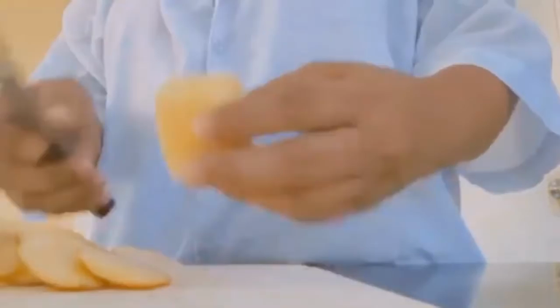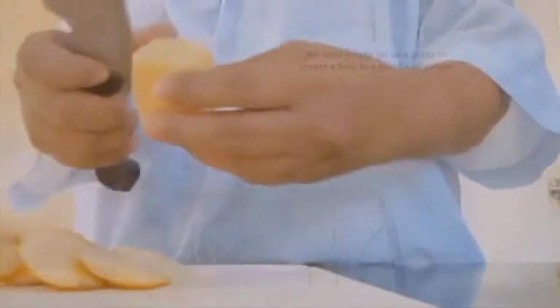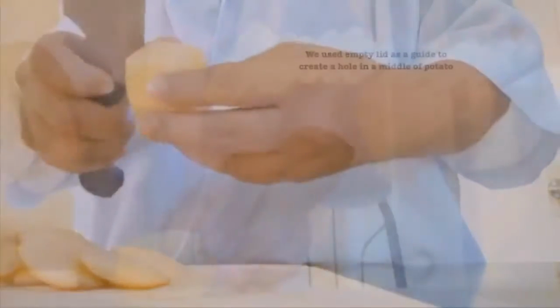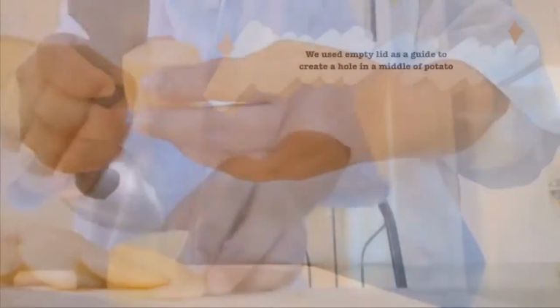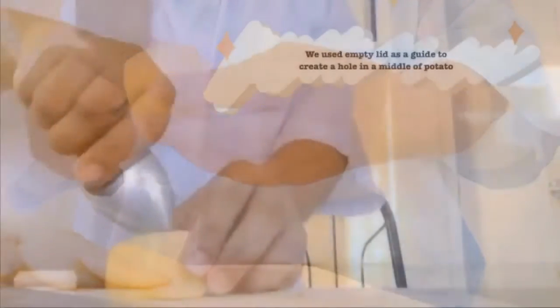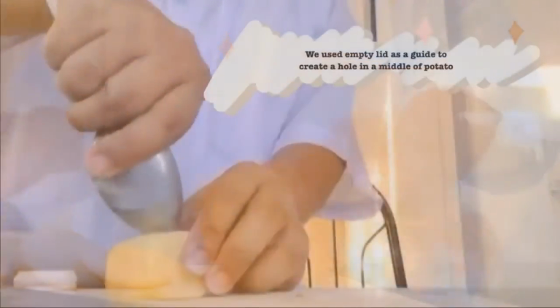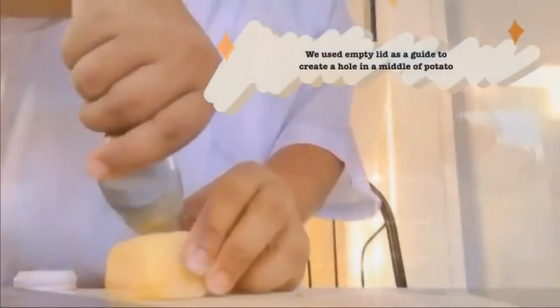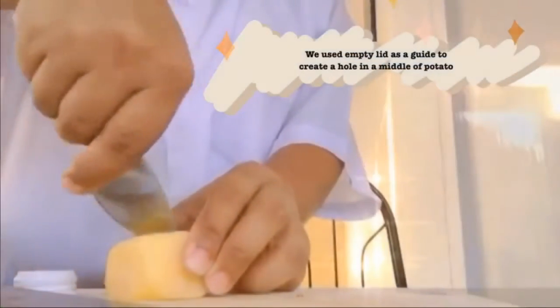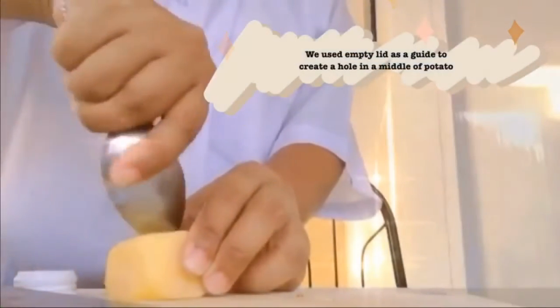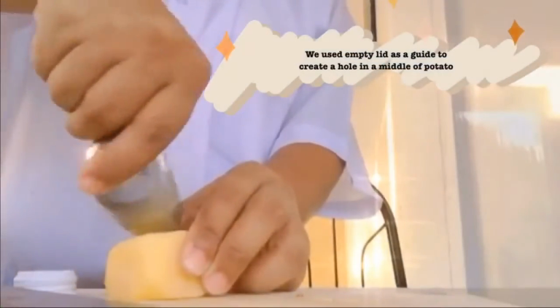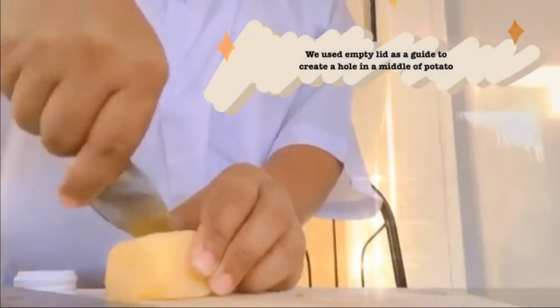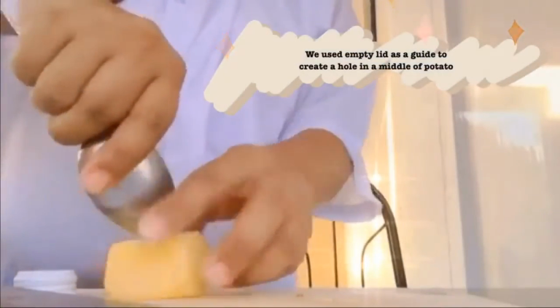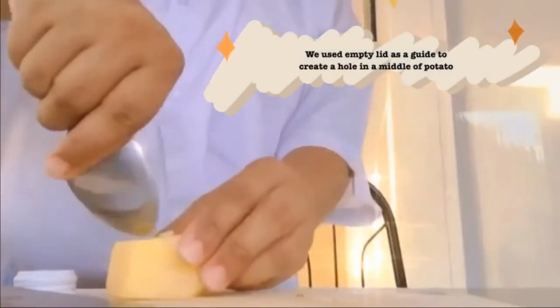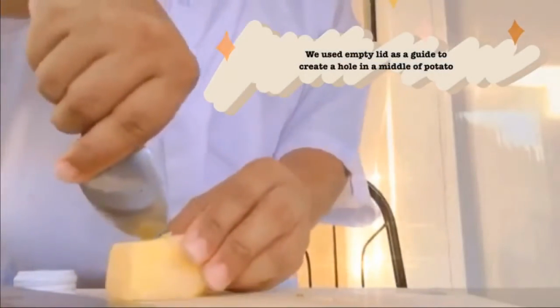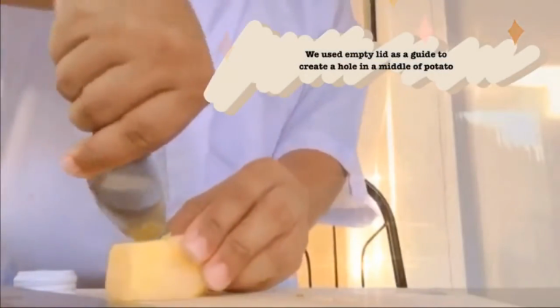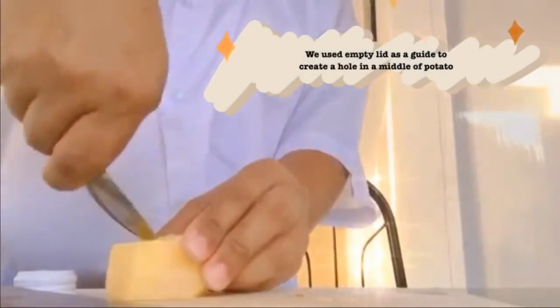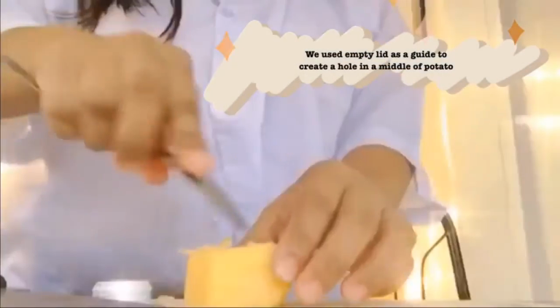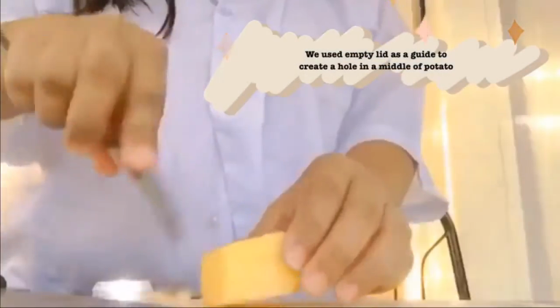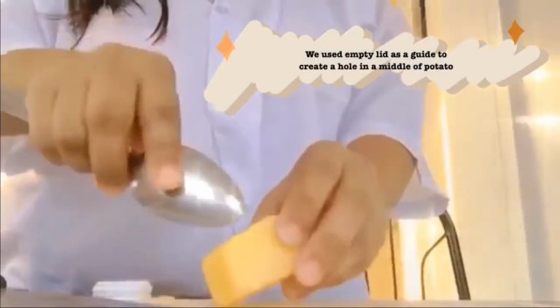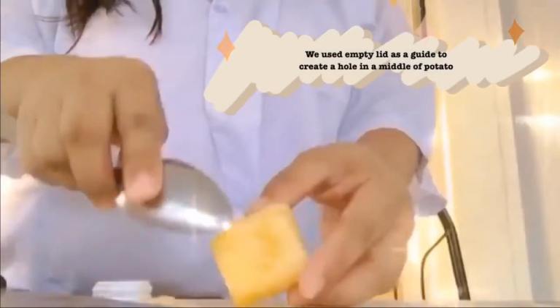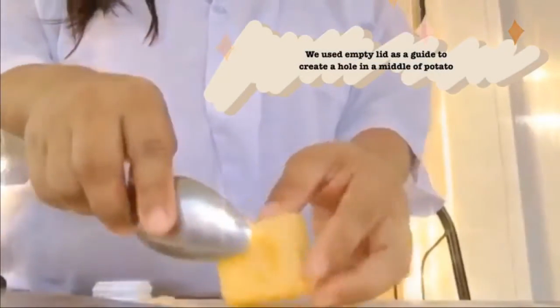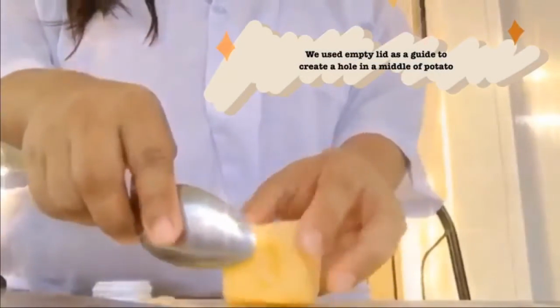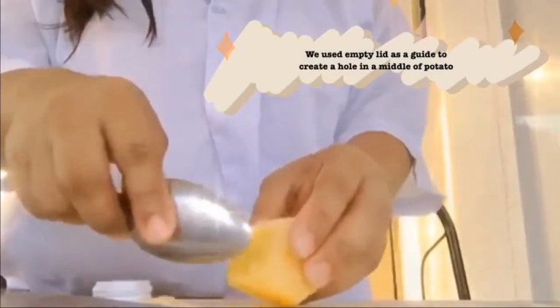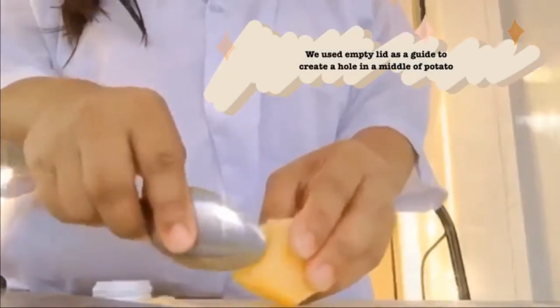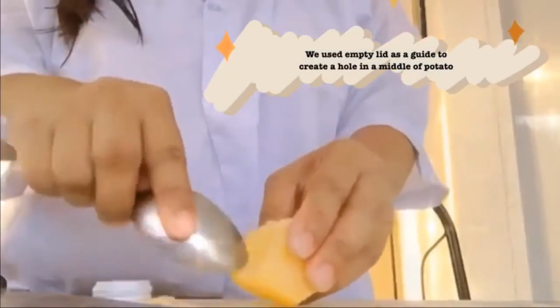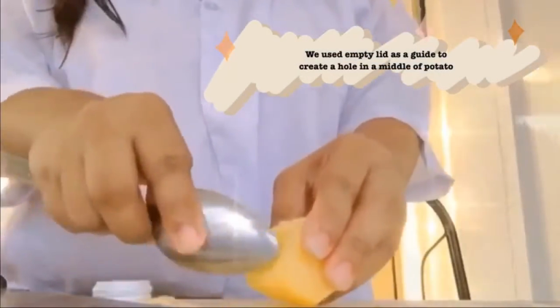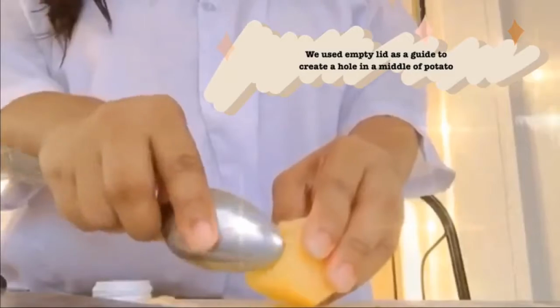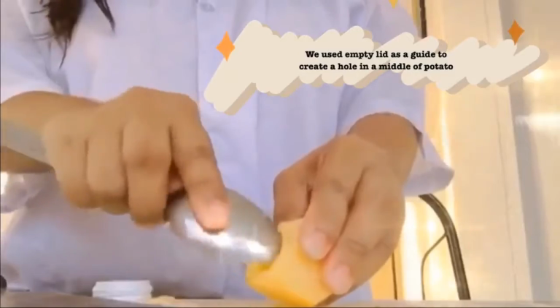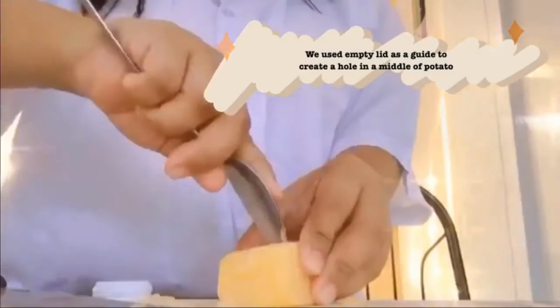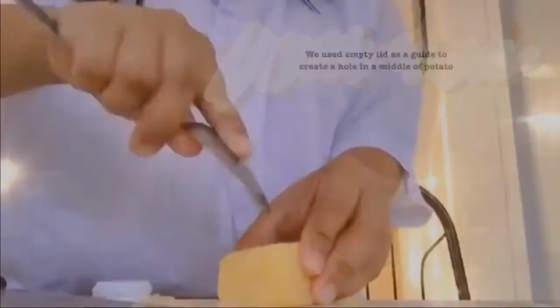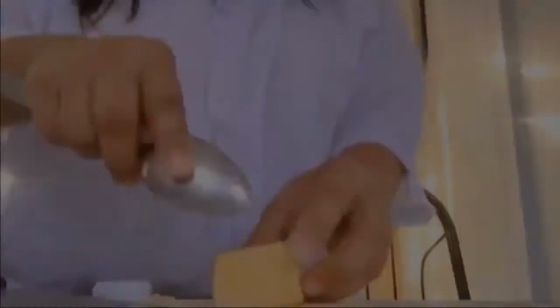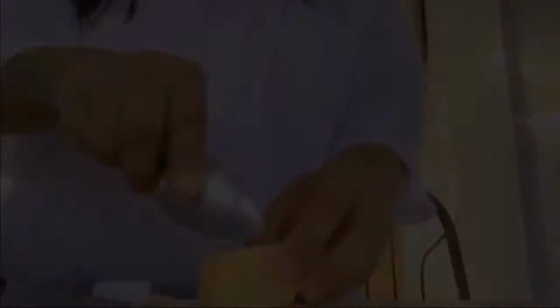Step 2: We use a pin as a guide to create a hole in the middle of the potato.